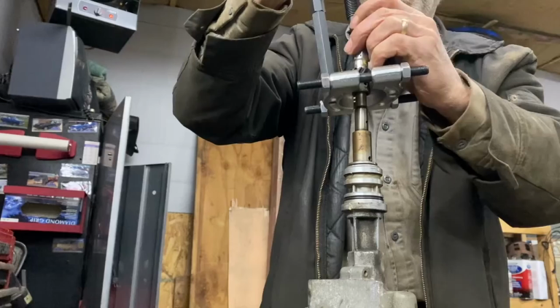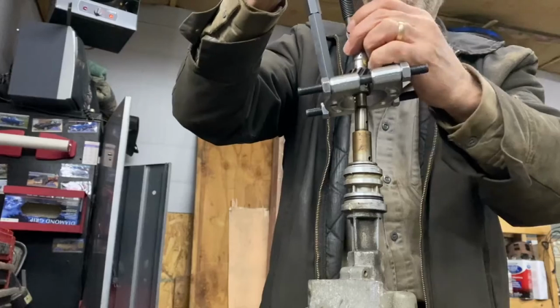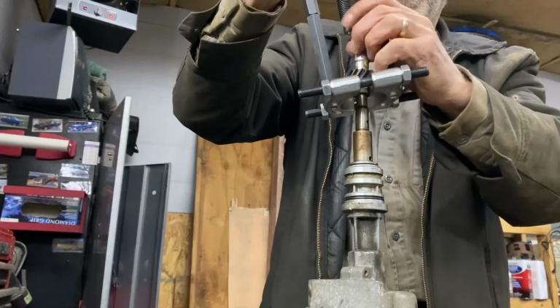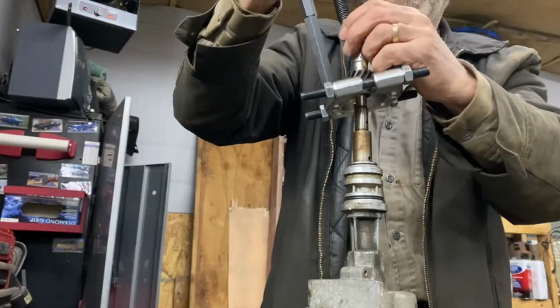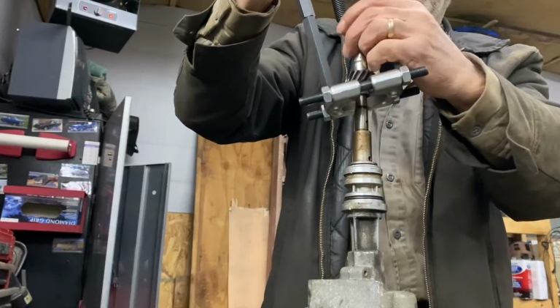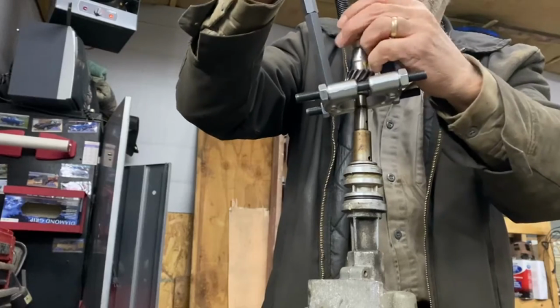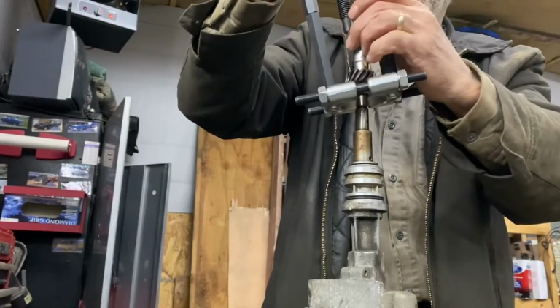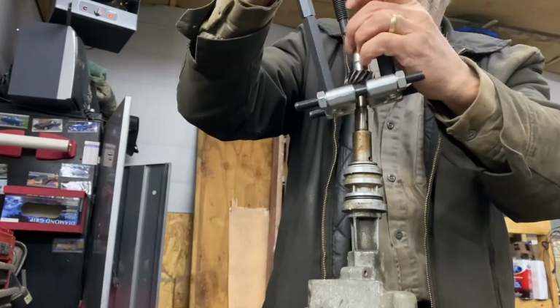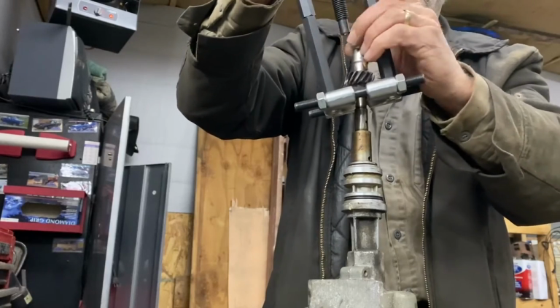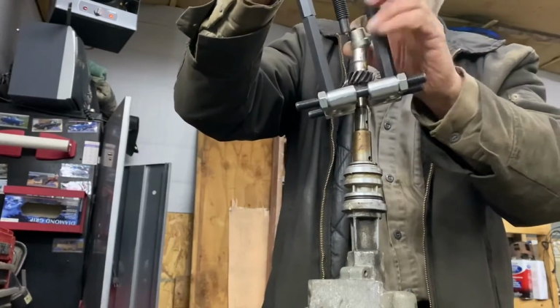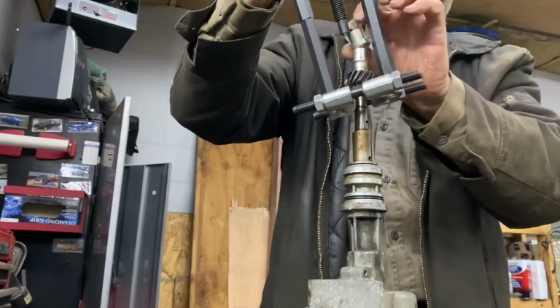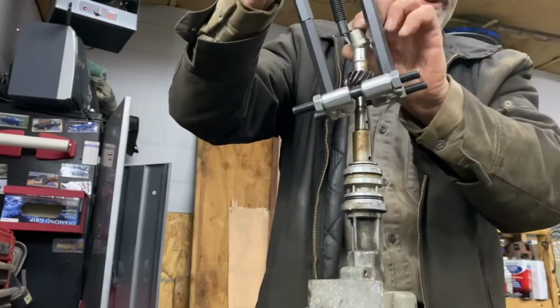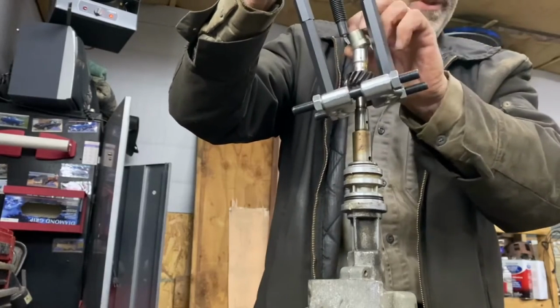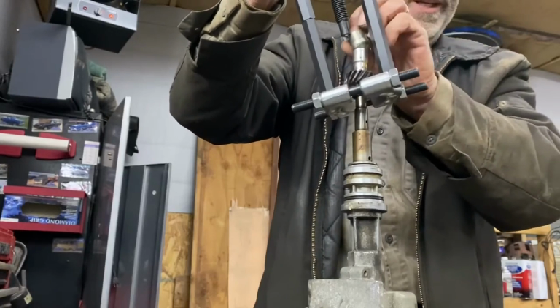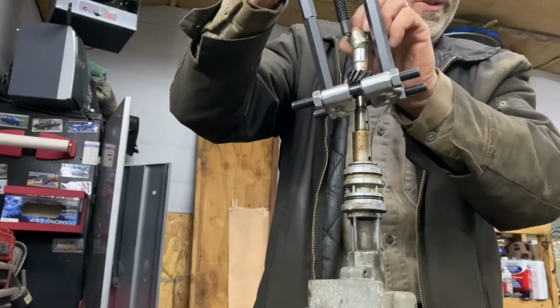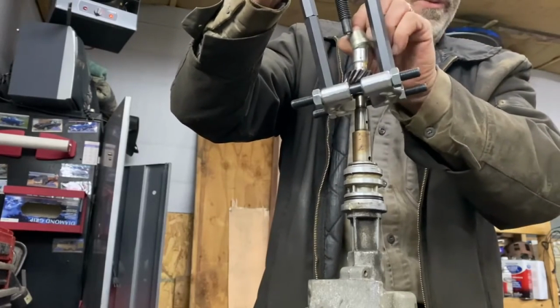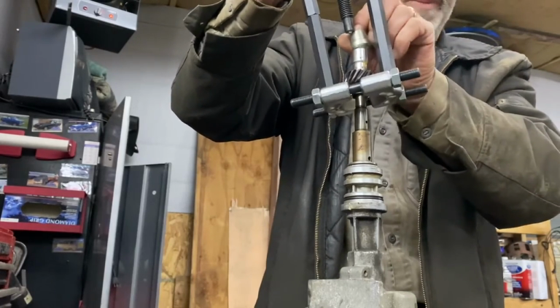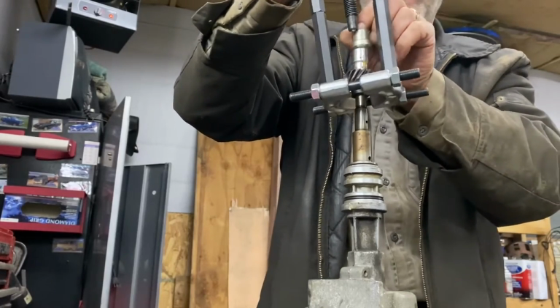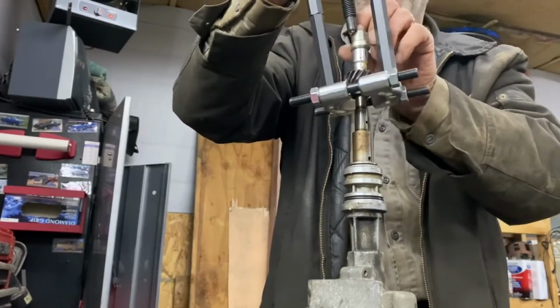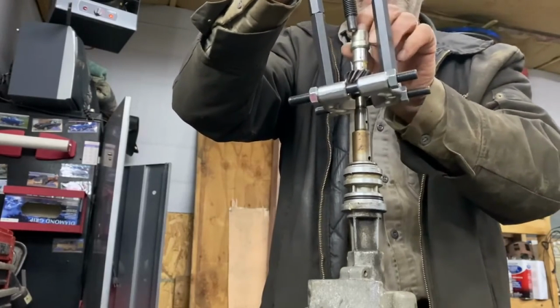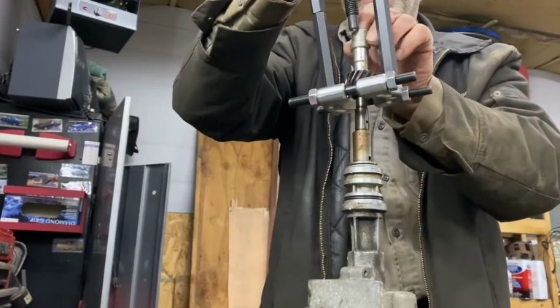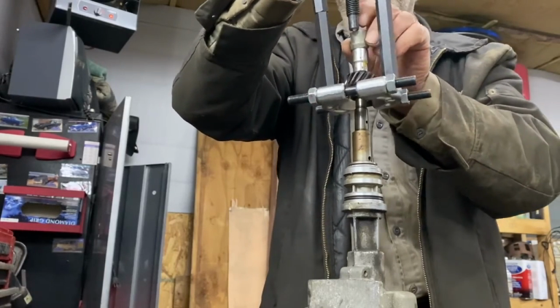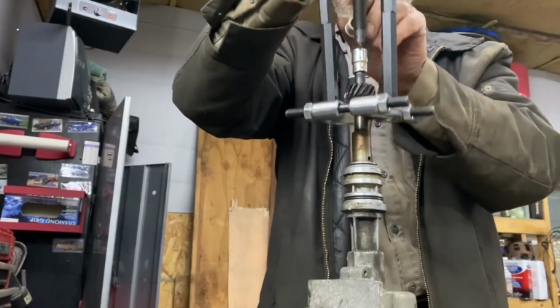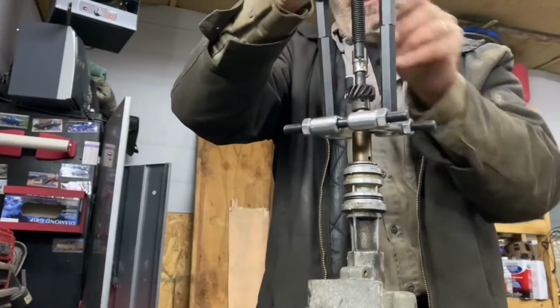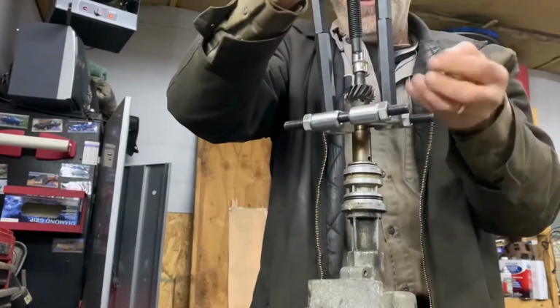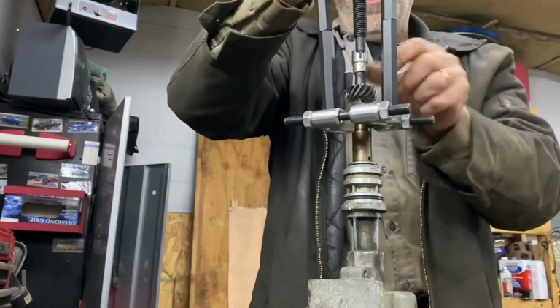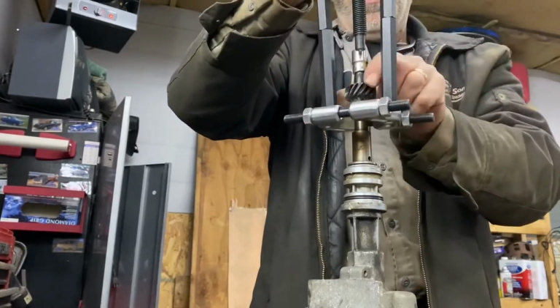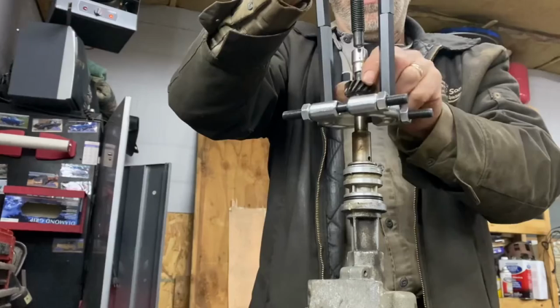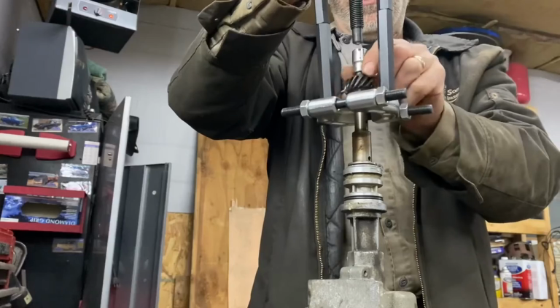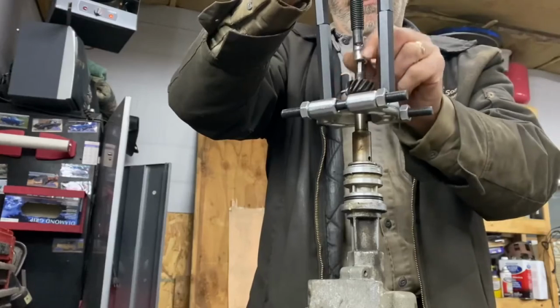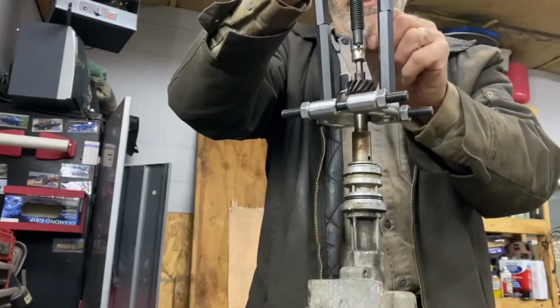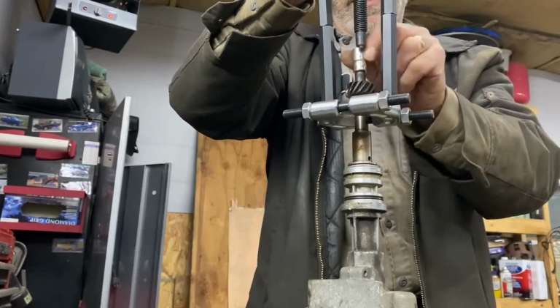Plus, if I forget which direction it goes on, I can always refer back to my own video.